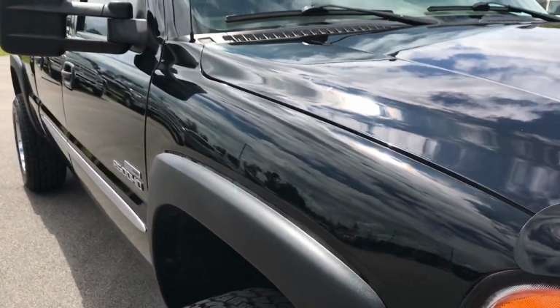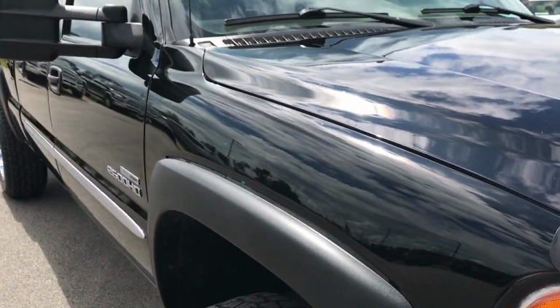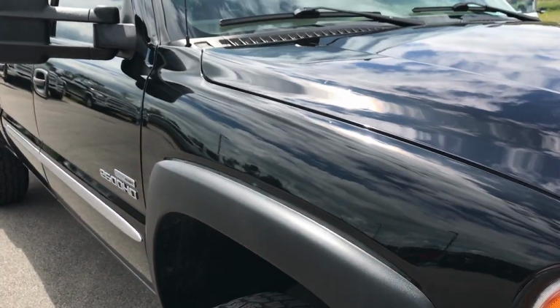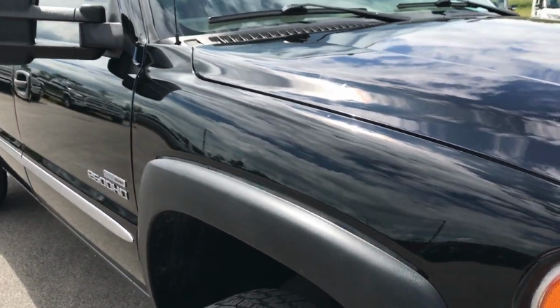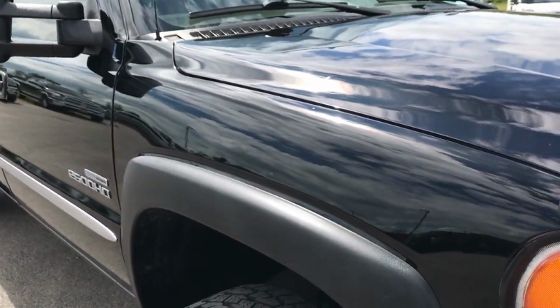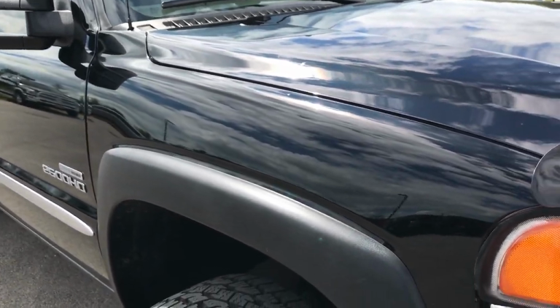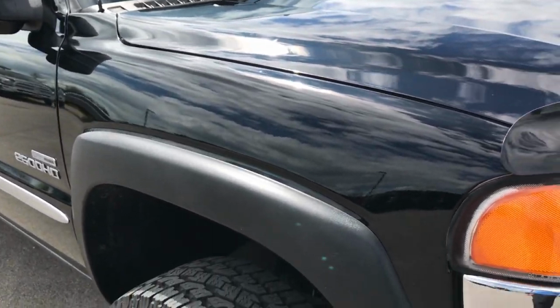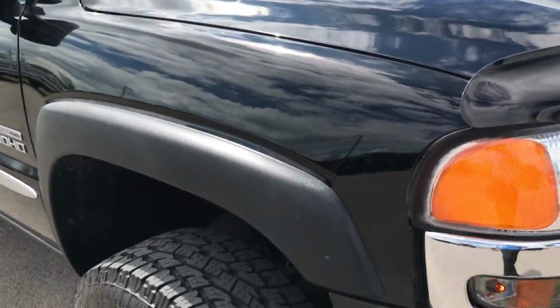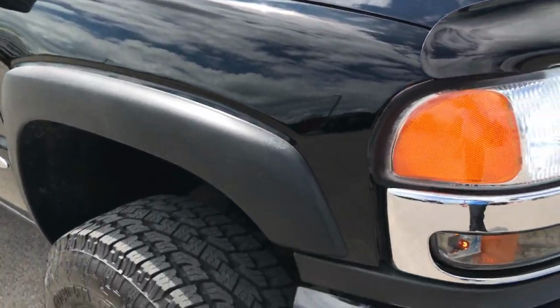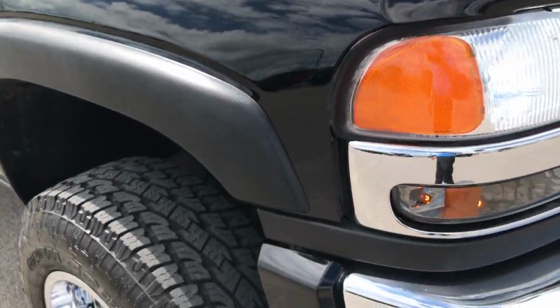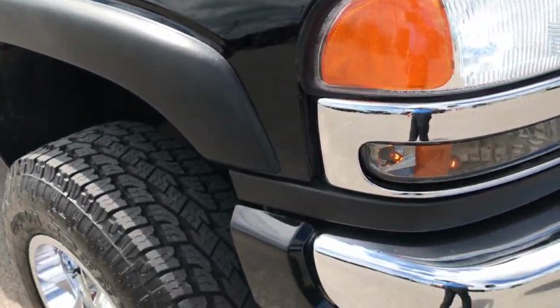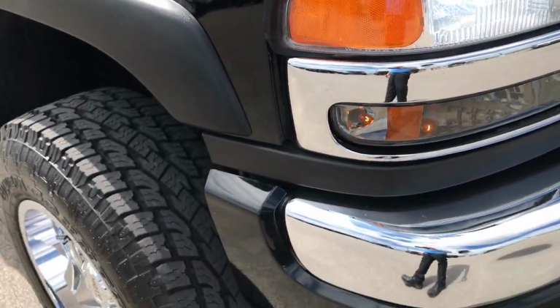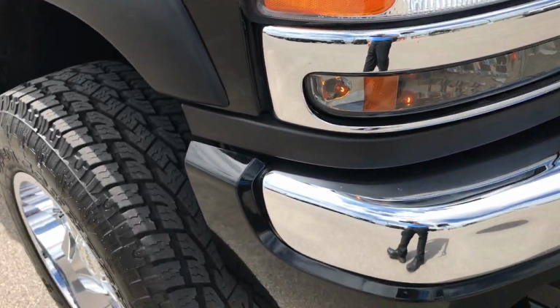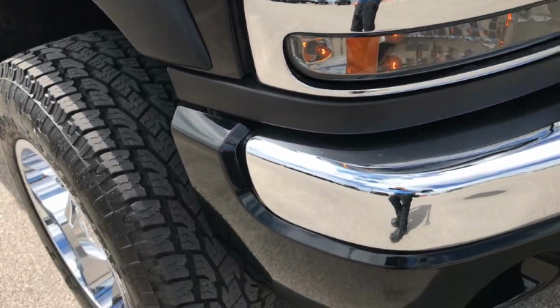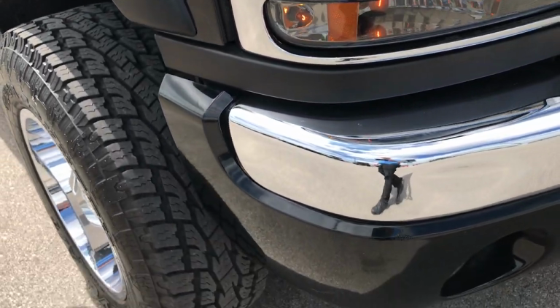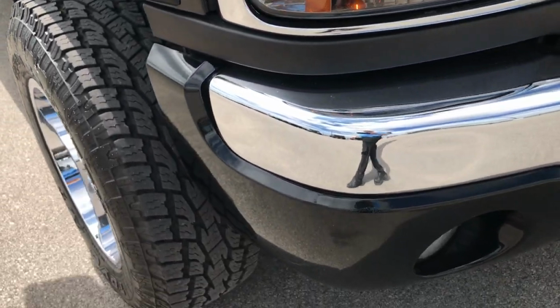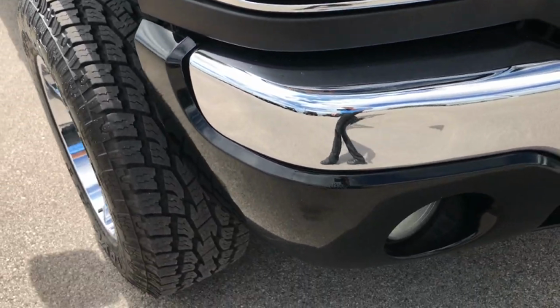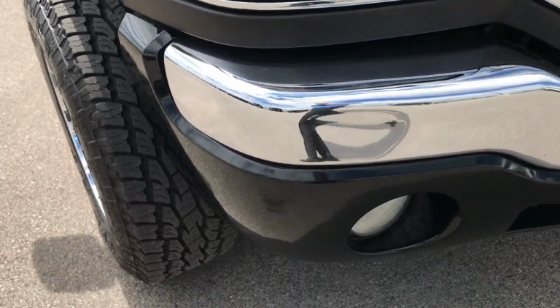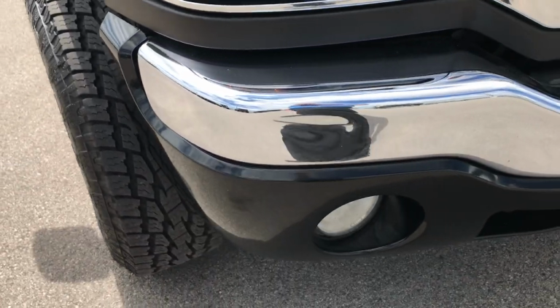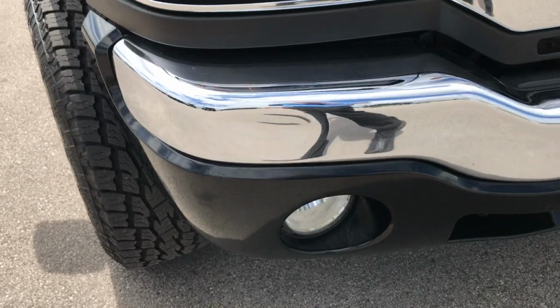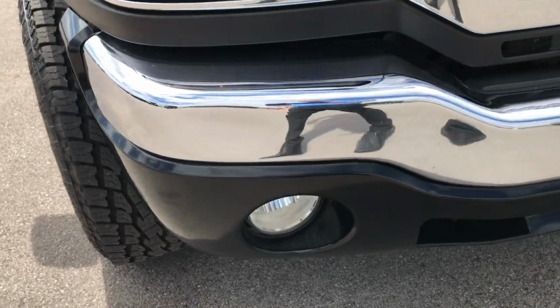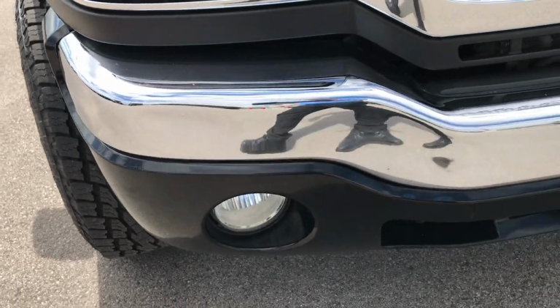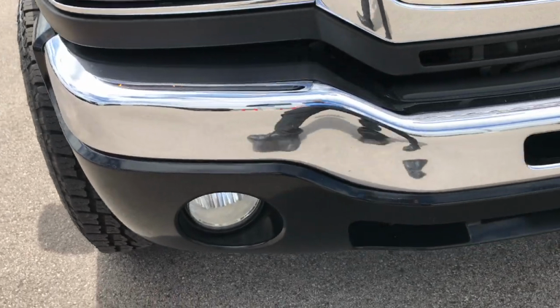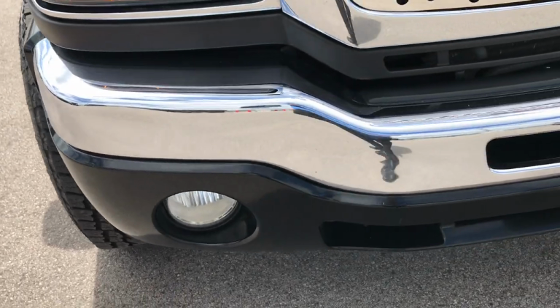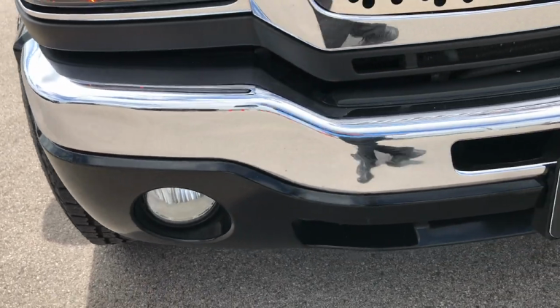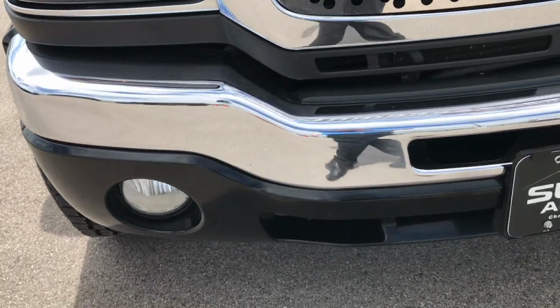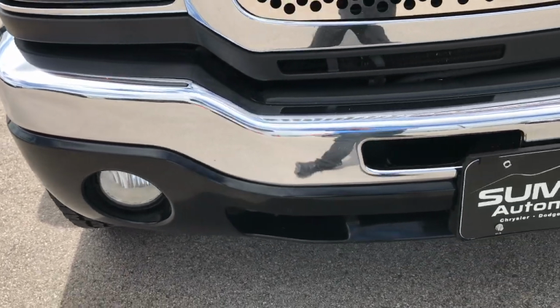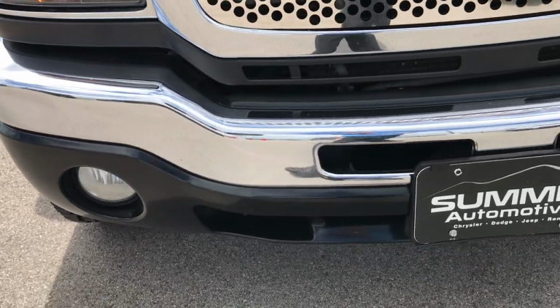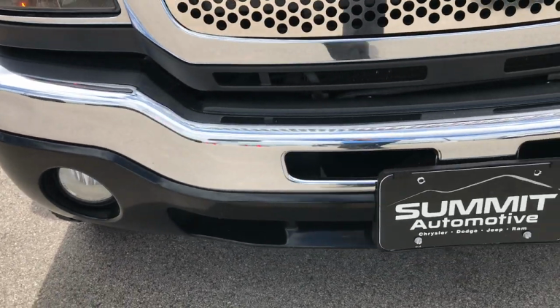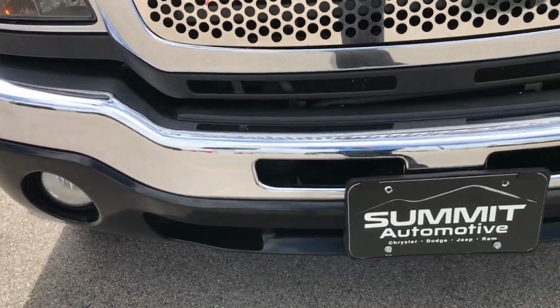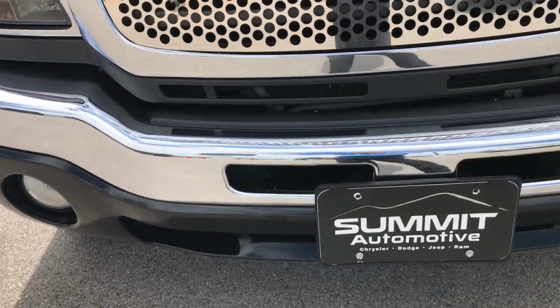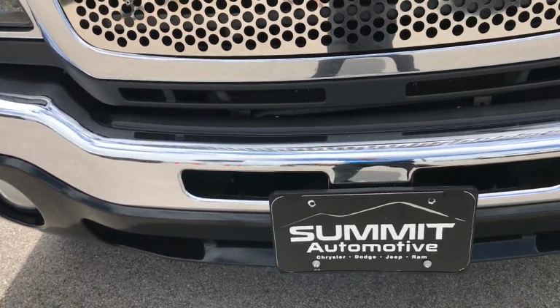From this HD video, you'll be able to tell that for the age and miles on this truck, it's in excellent condition.